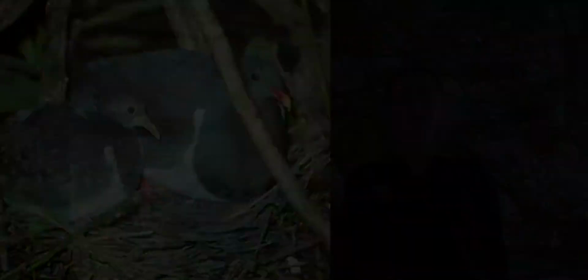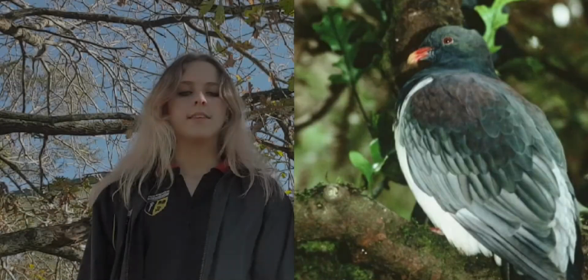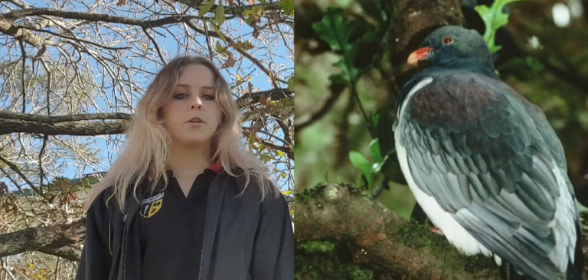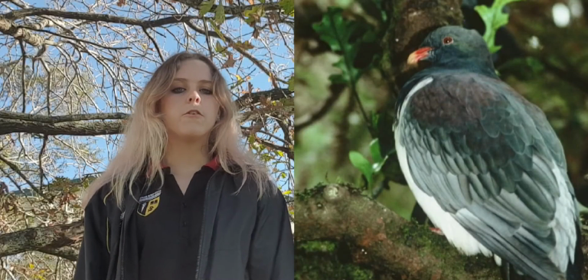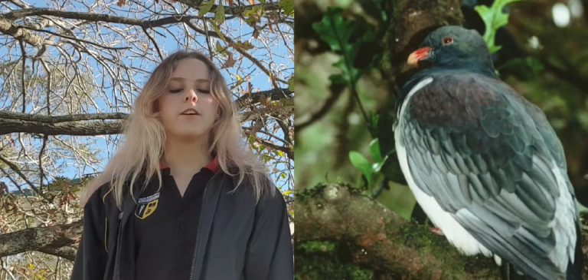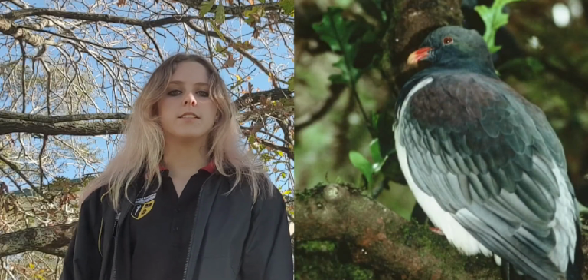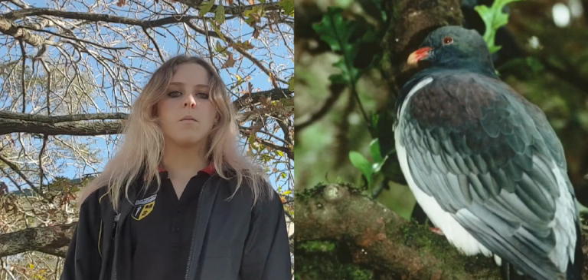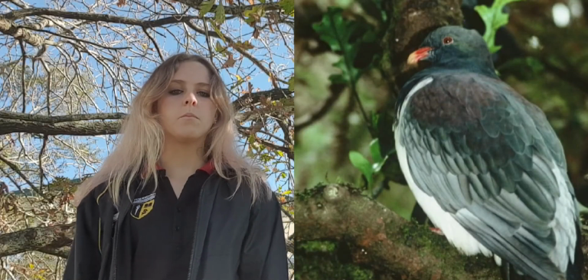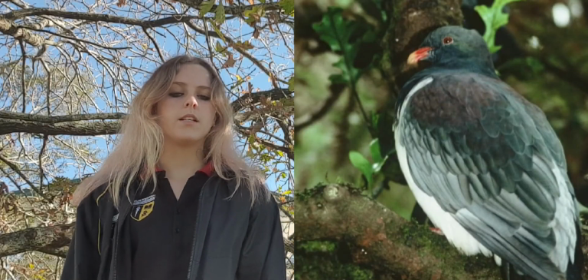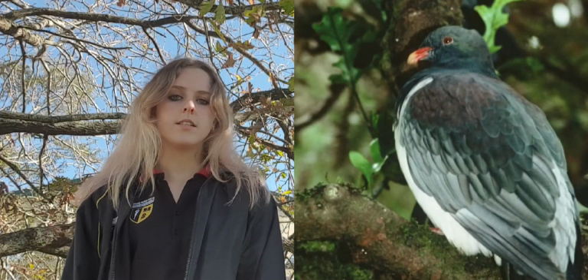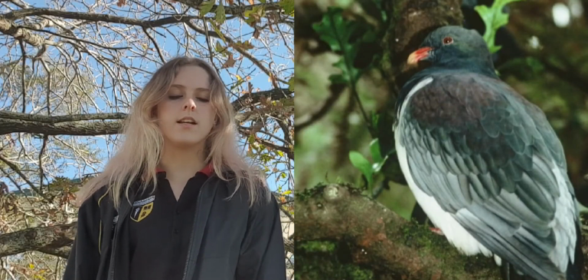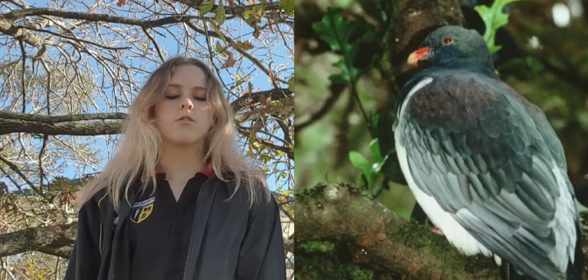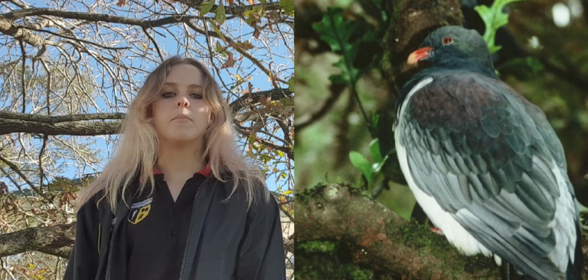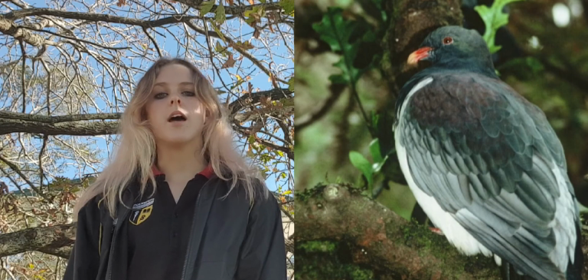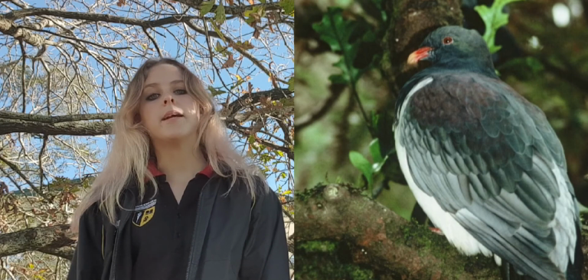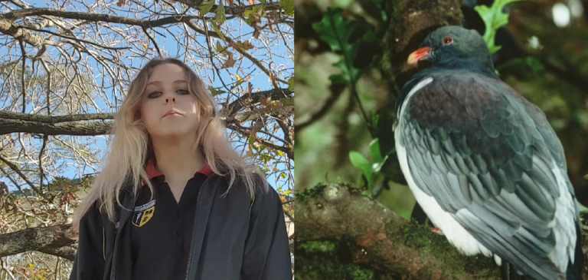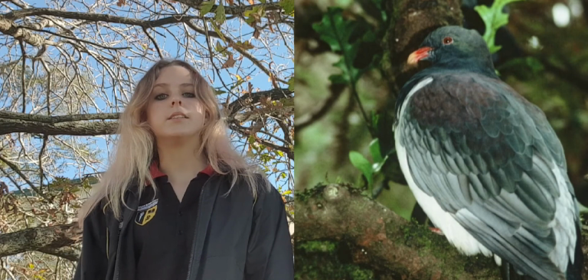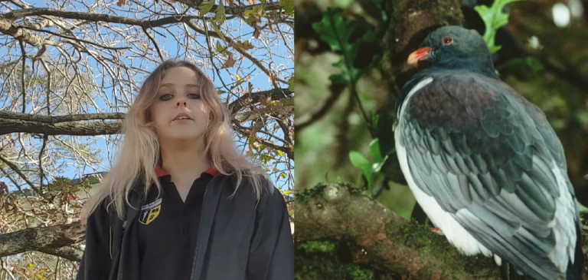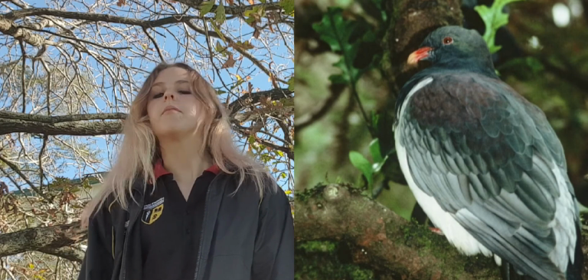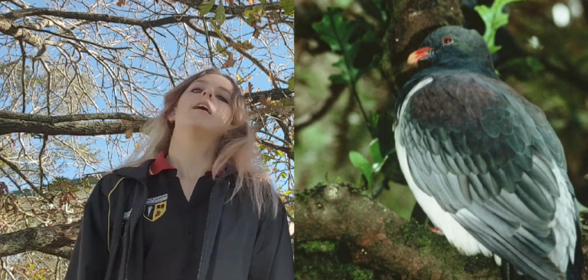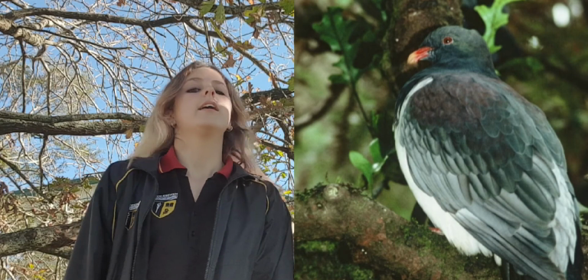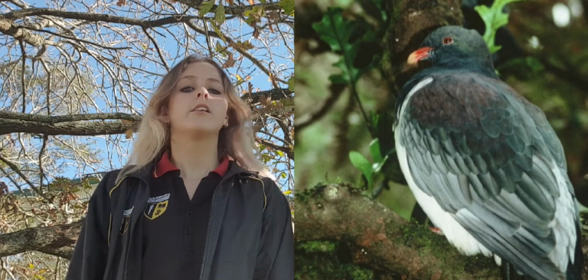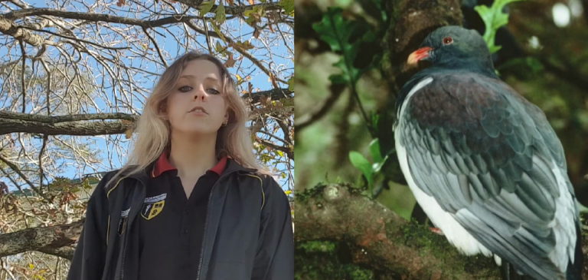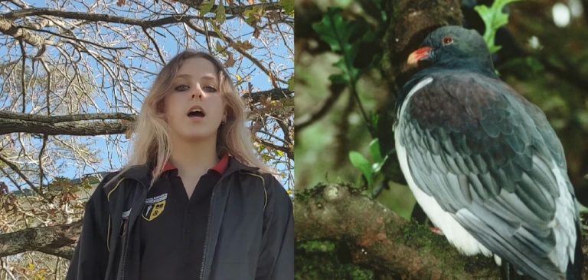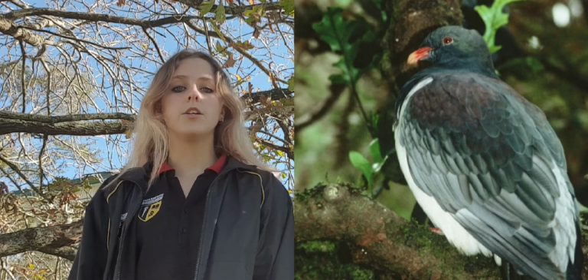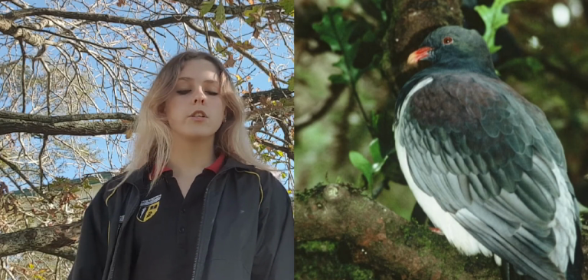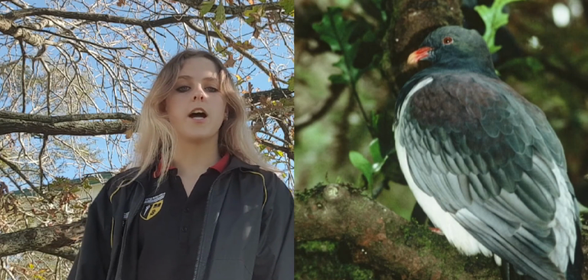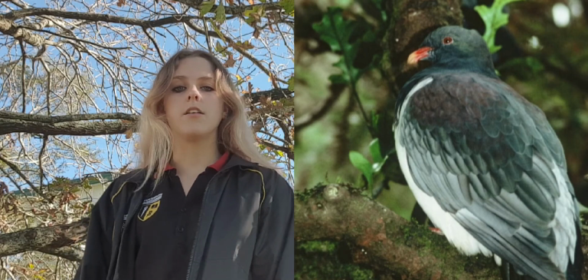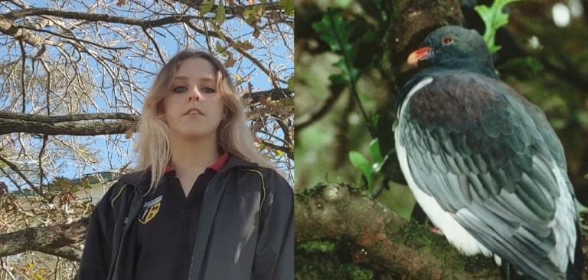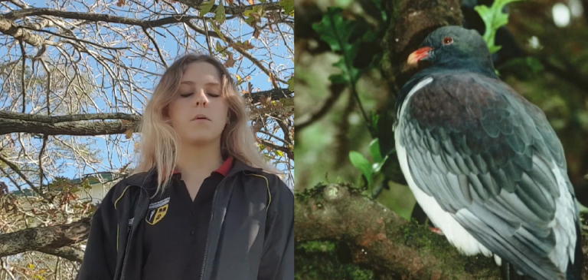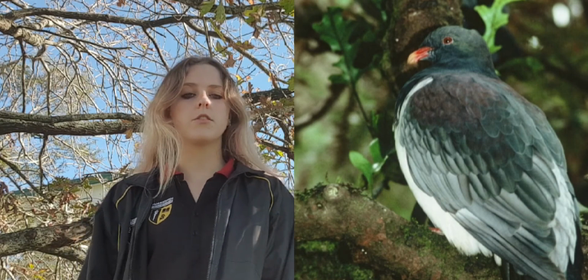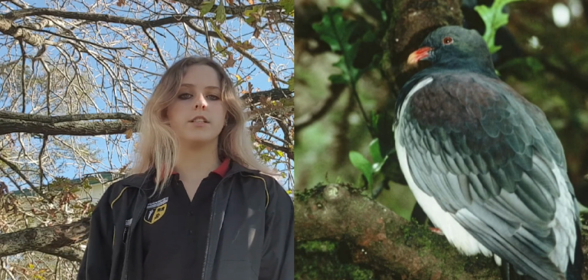Their beautiful feathers help them blend into their natural habitat, making them hard to see. Kittedoos are usually found at the top of the trees.